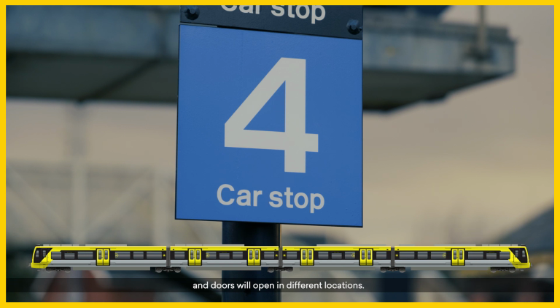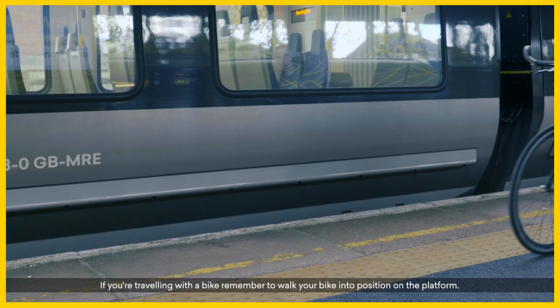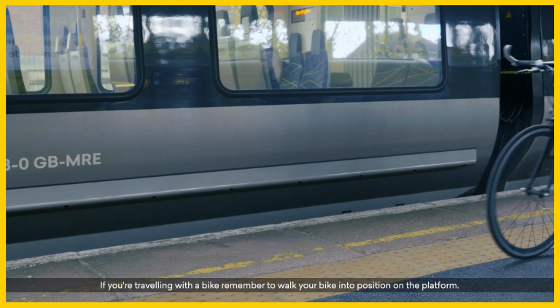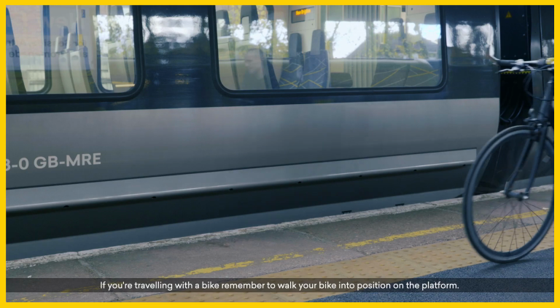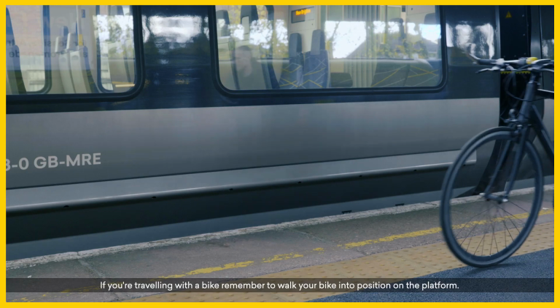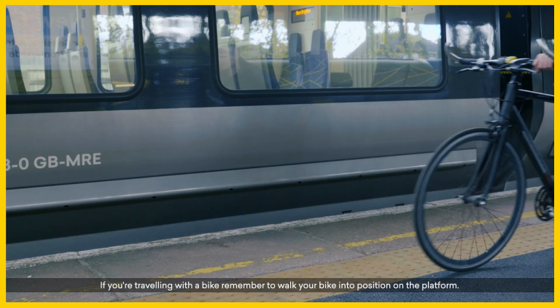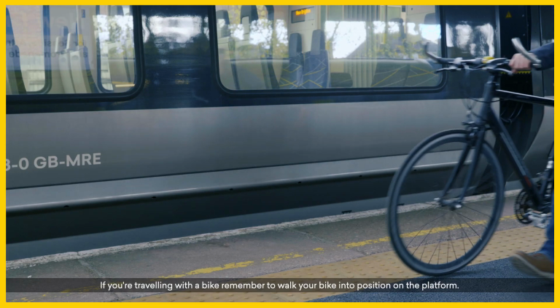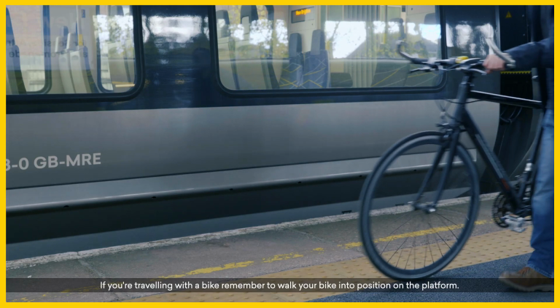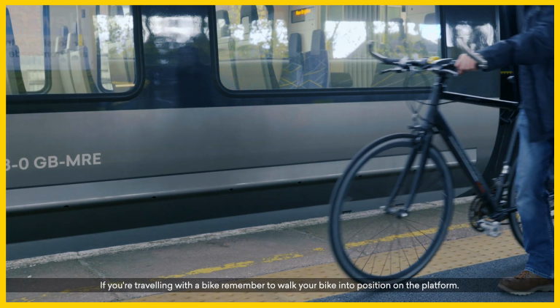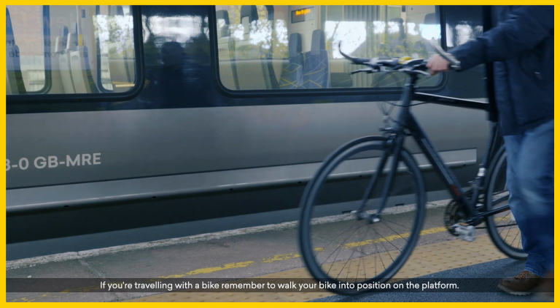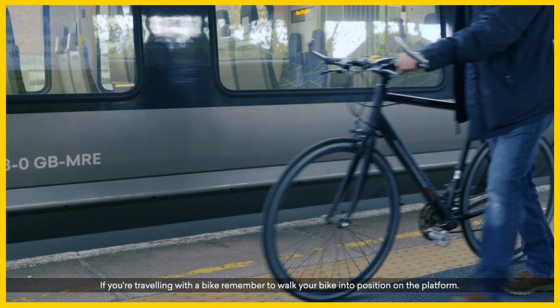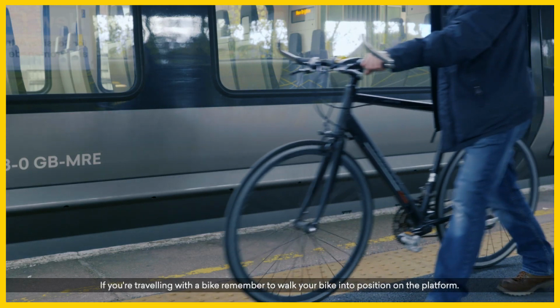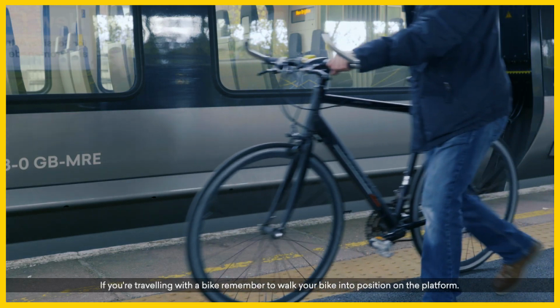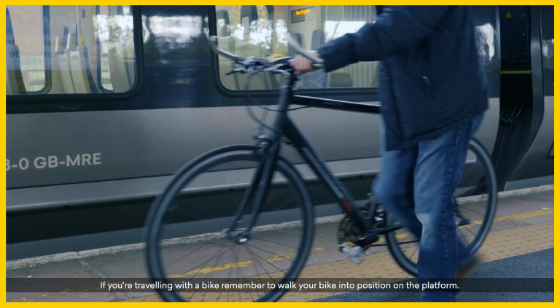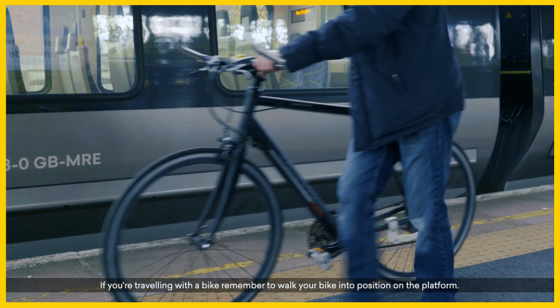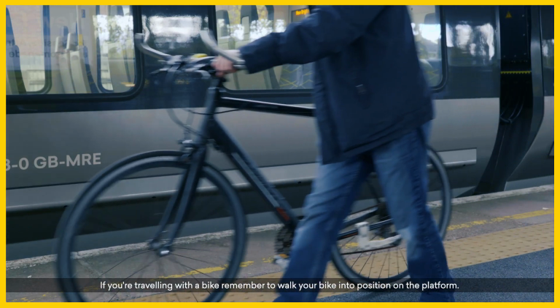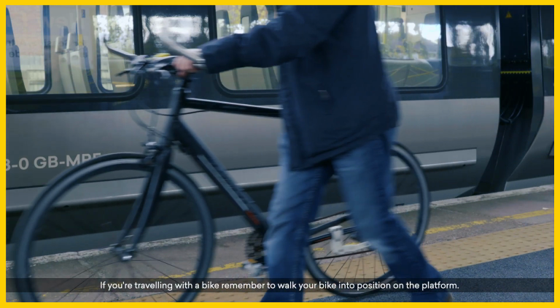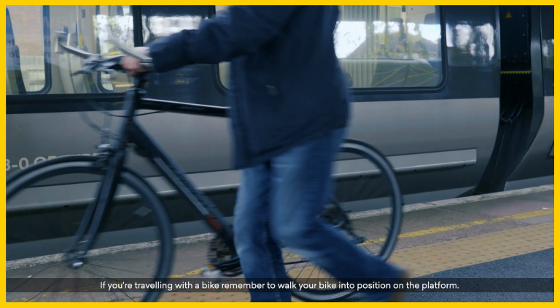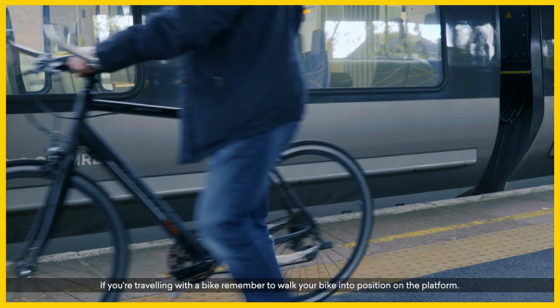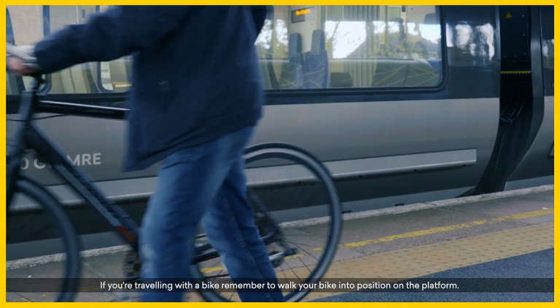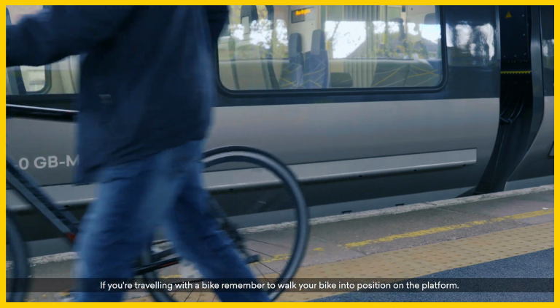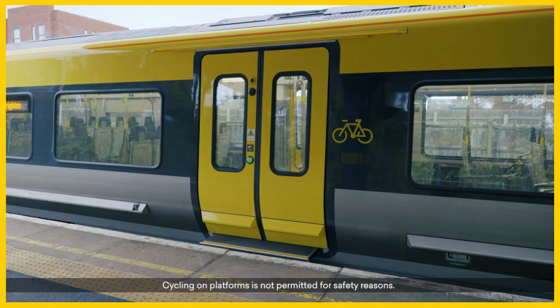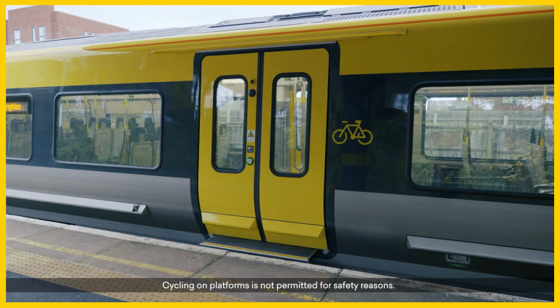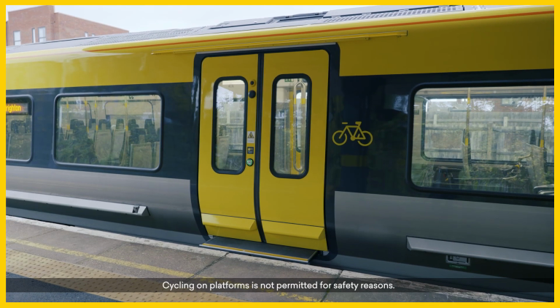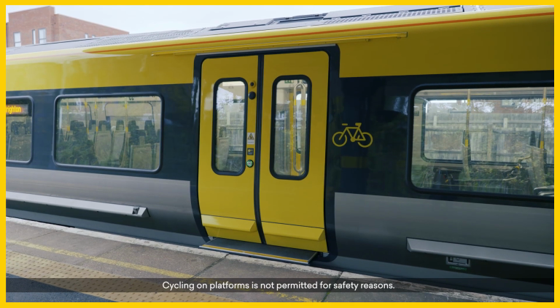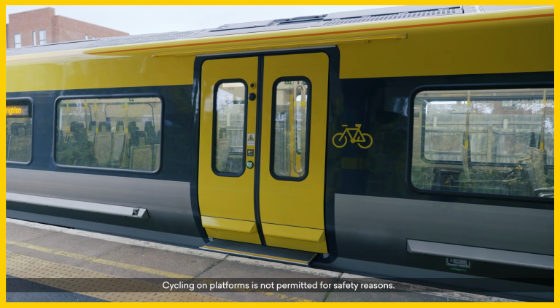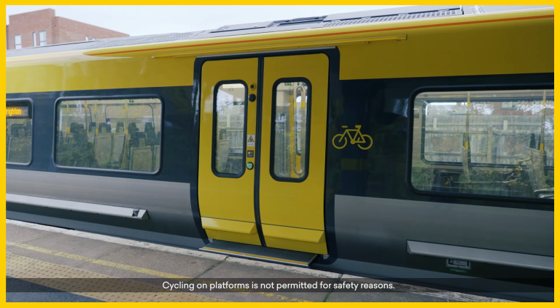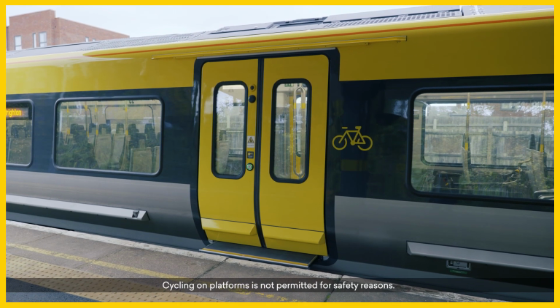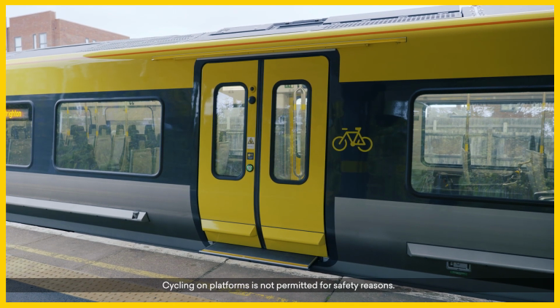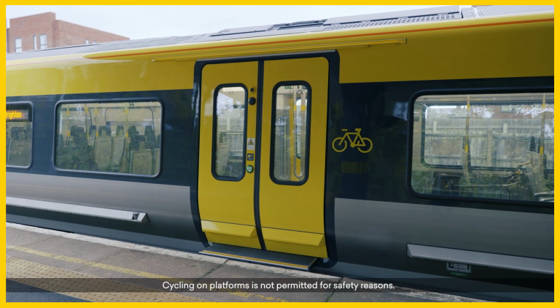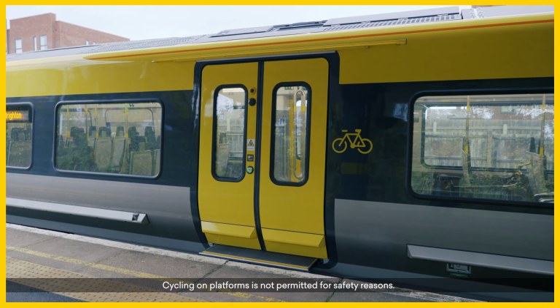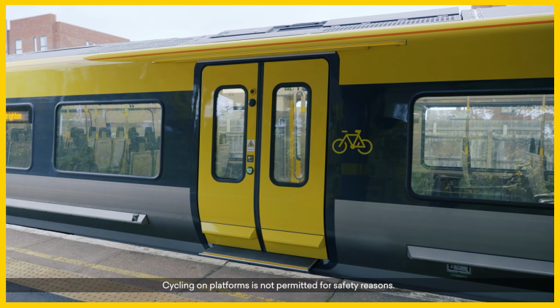If you're travelling with a bike, remember to walk your bike into position on the platform. Cycling on platforms is not permitted for safety reasons.